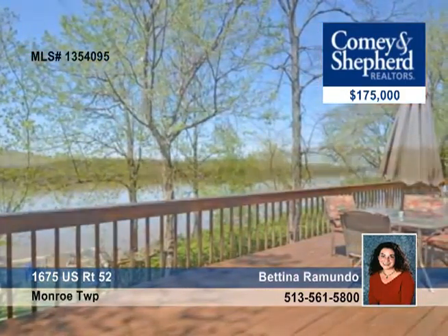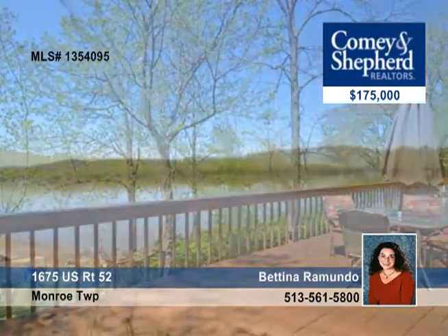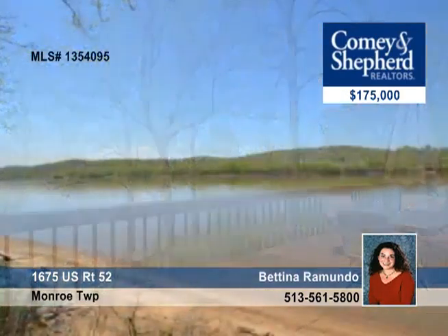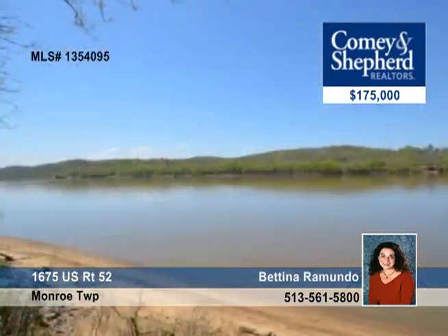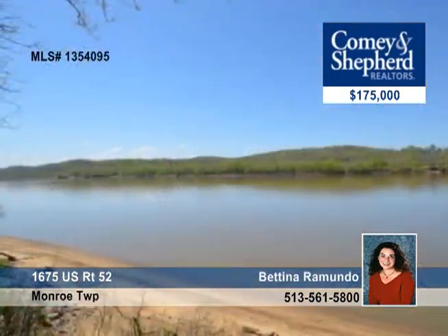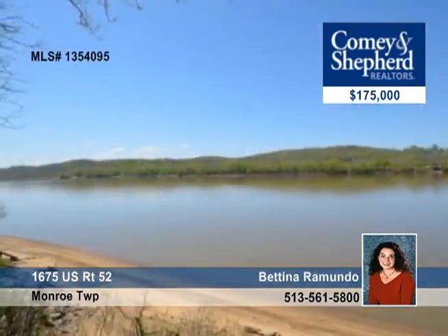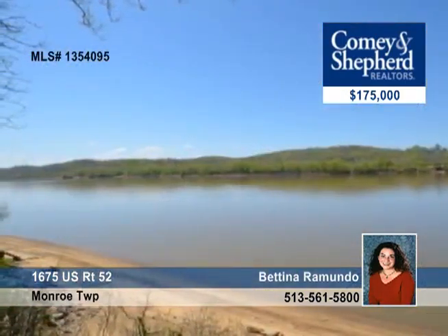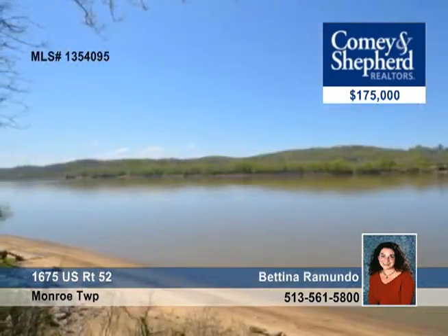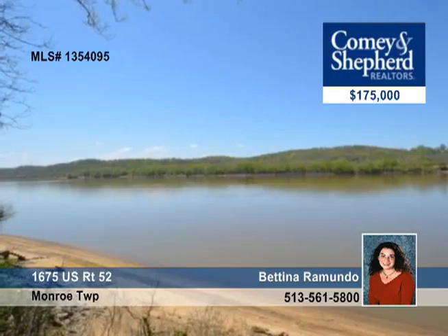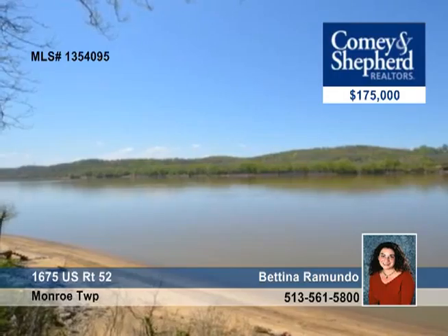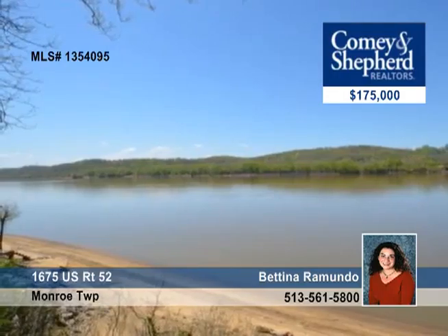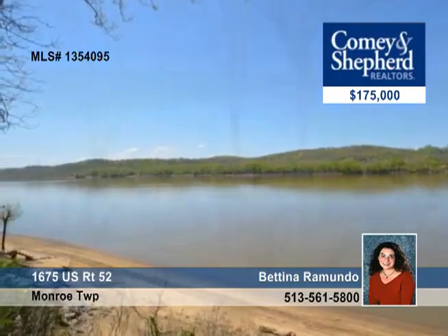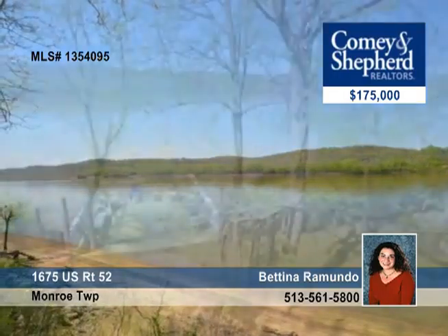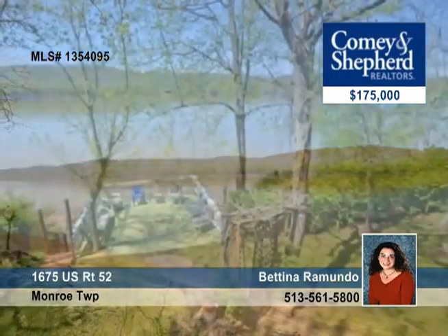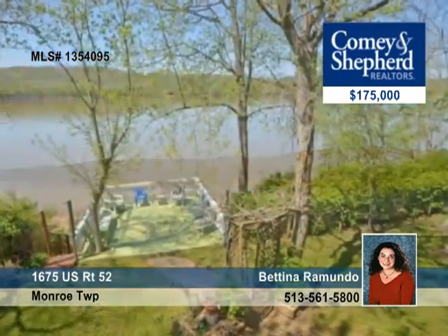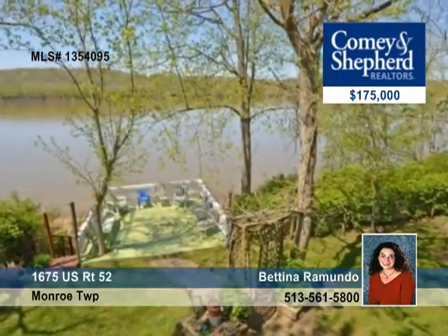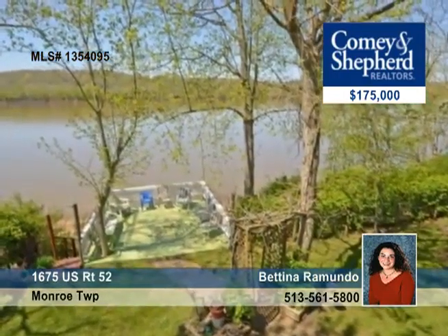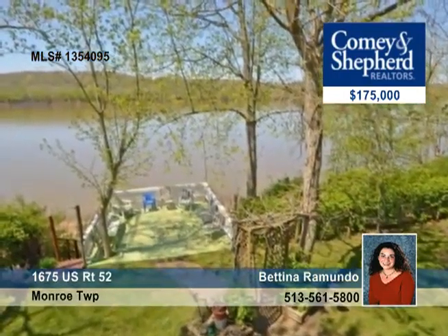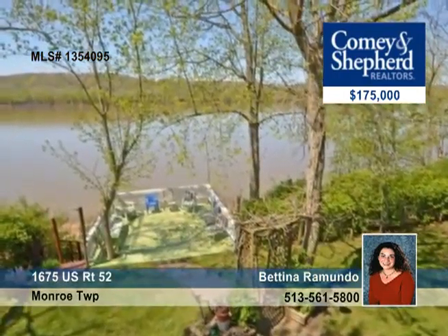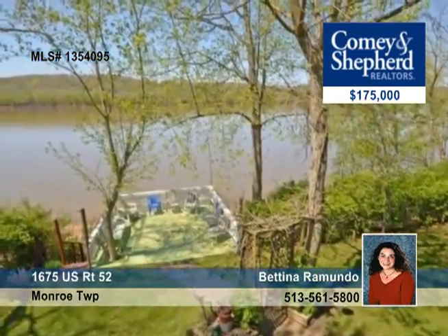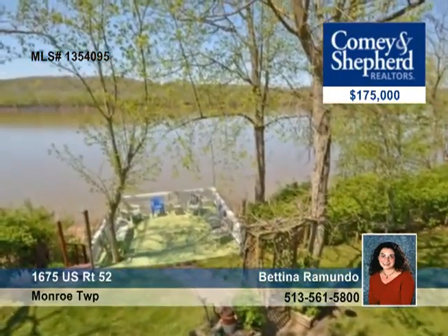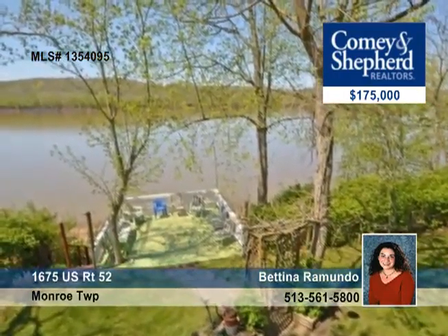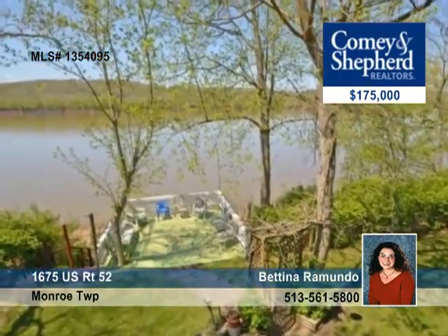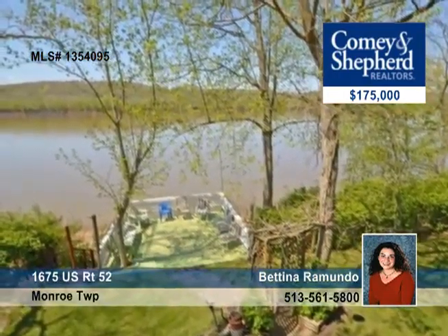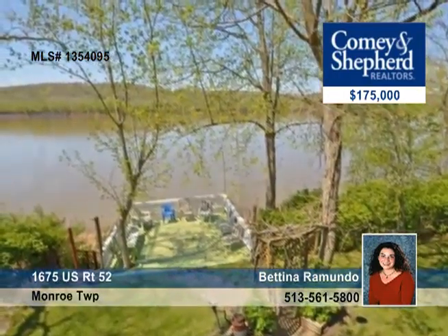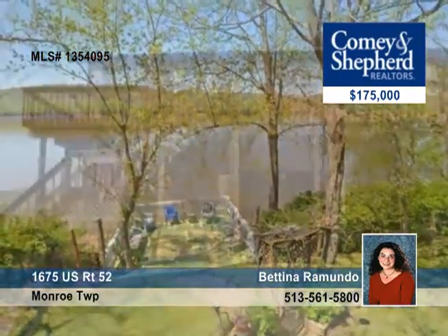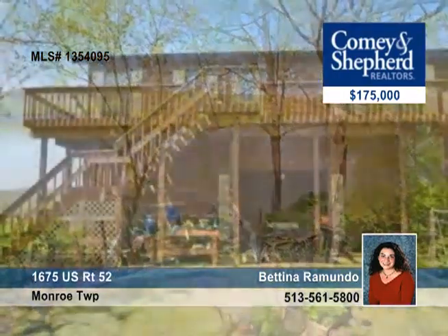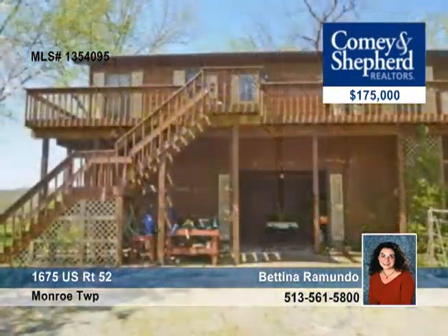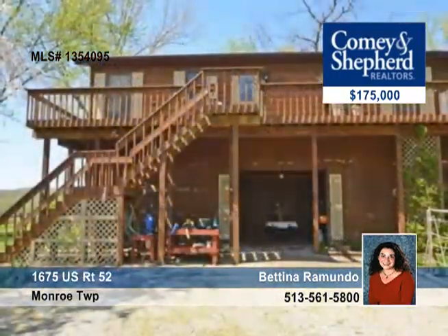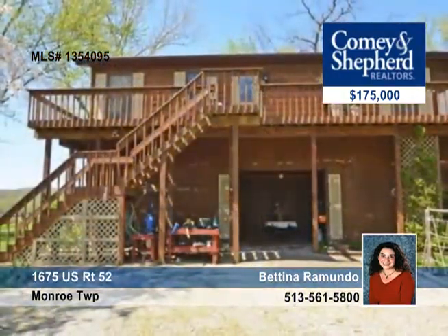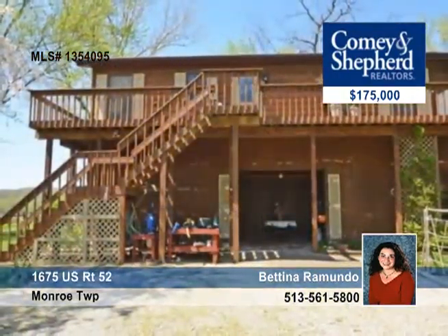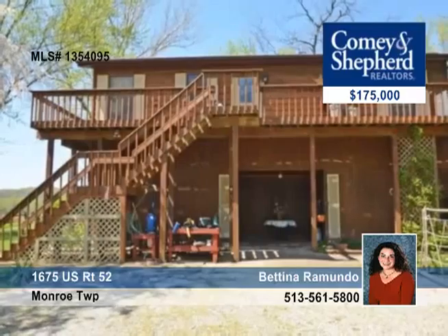There's a first-floor family room with bar and second kitchen, fabulous for entertaining. Live like you're on vacation. Talk to Bettina today.